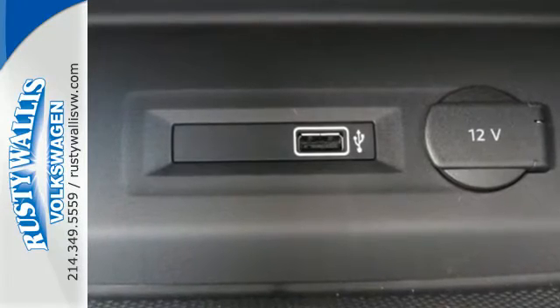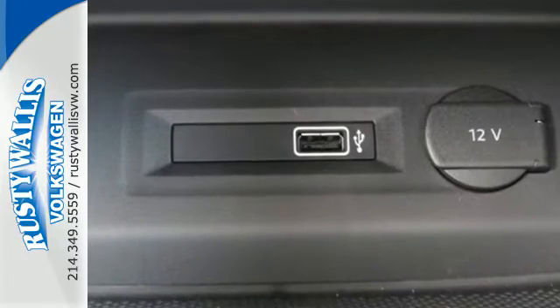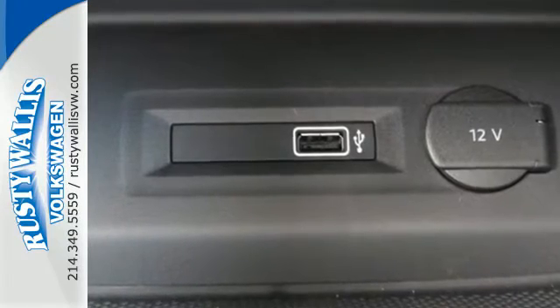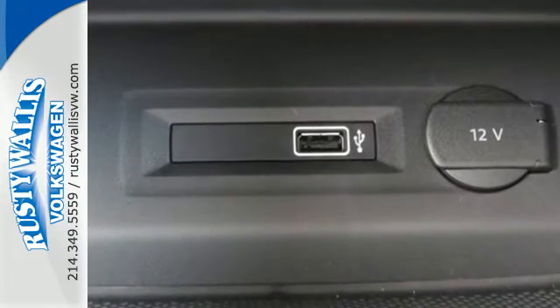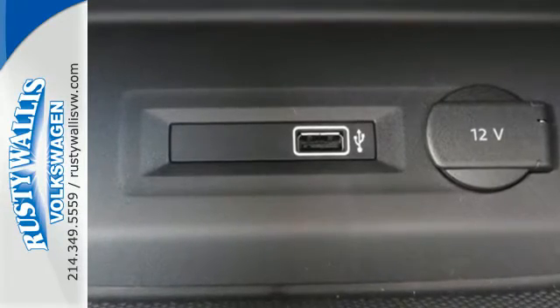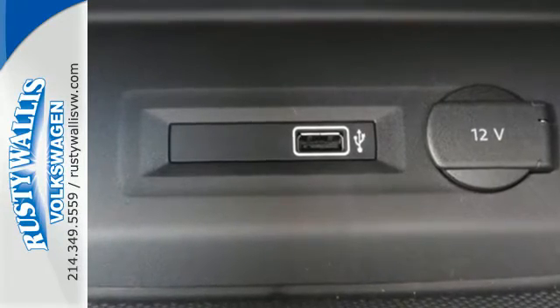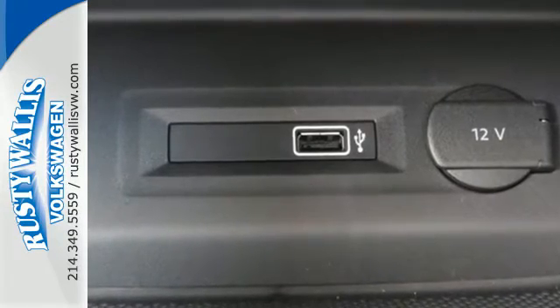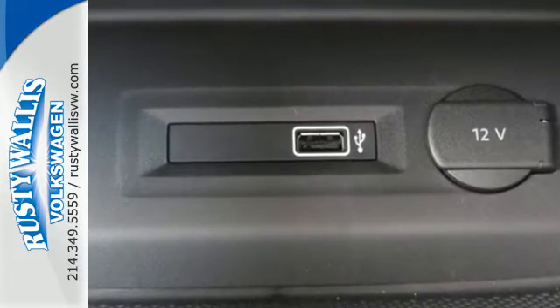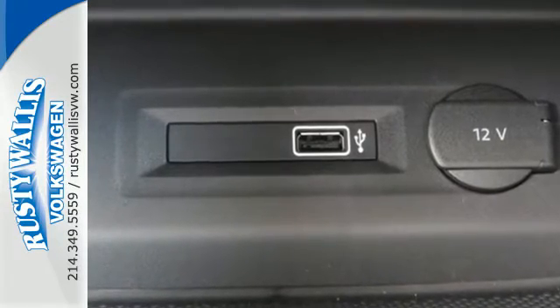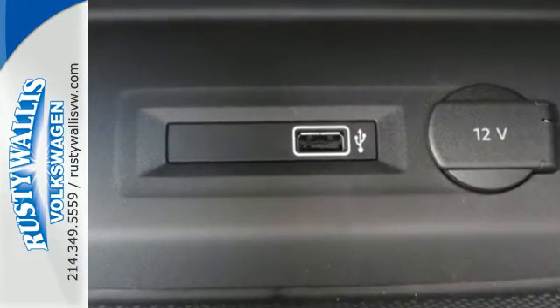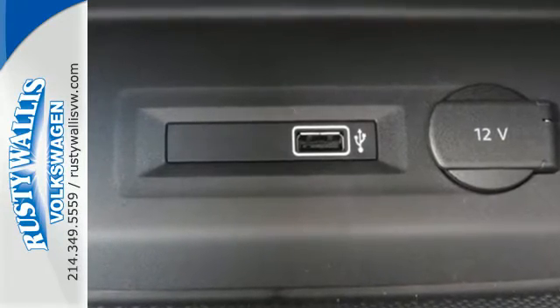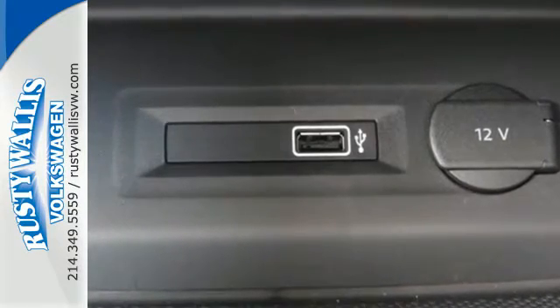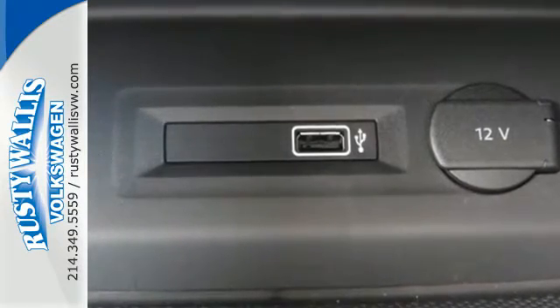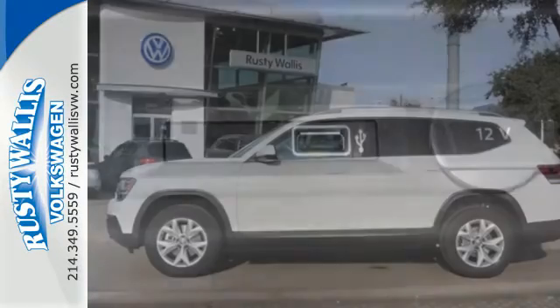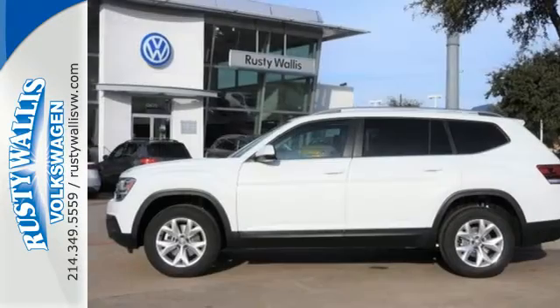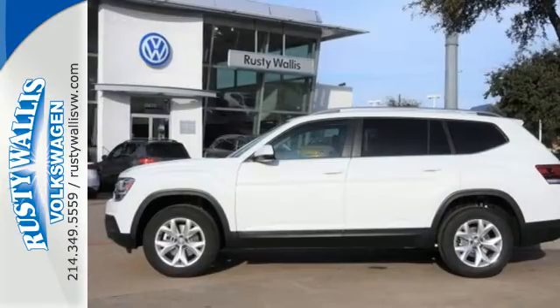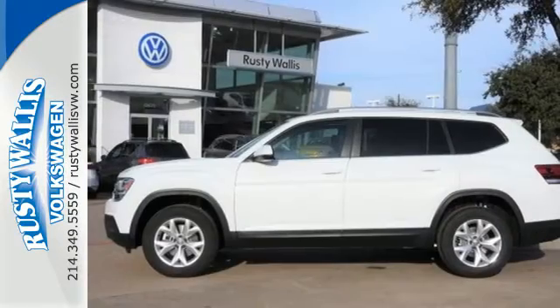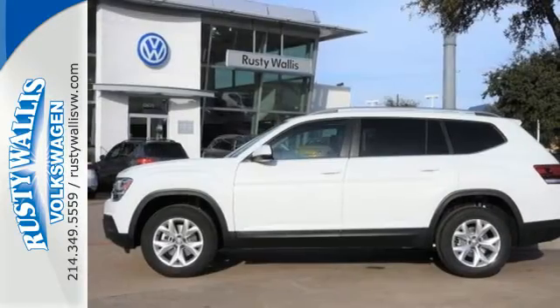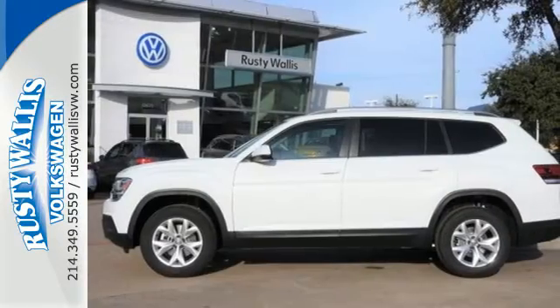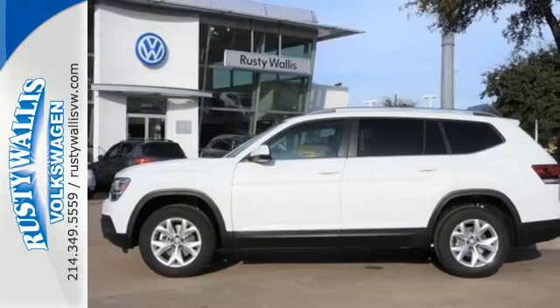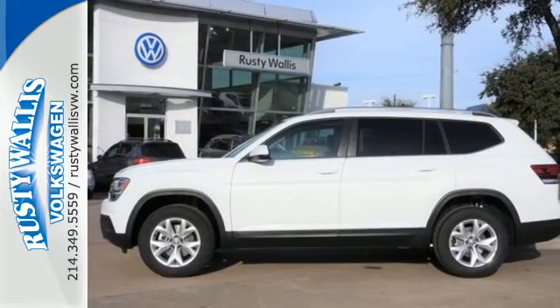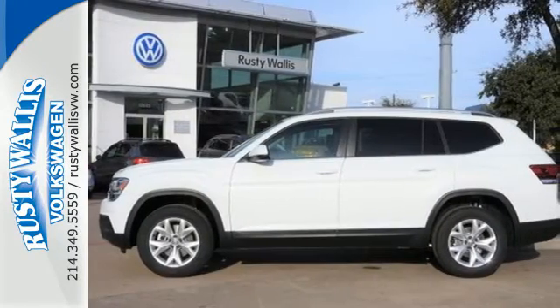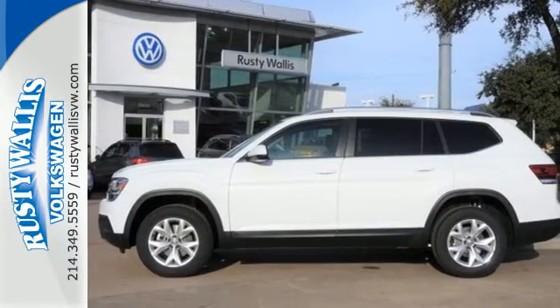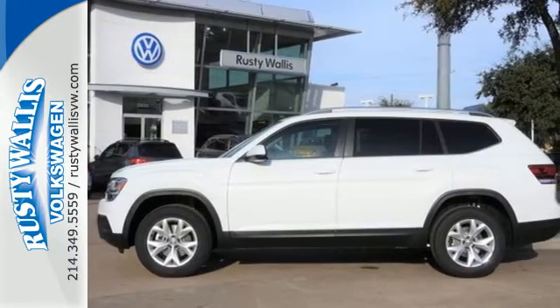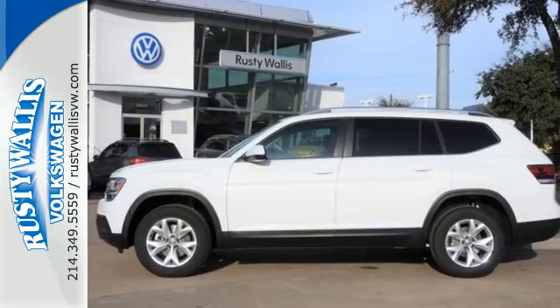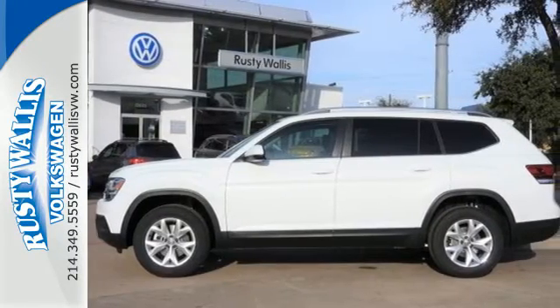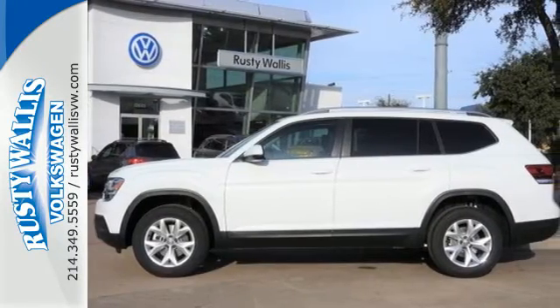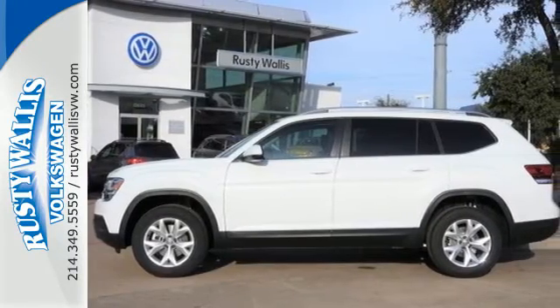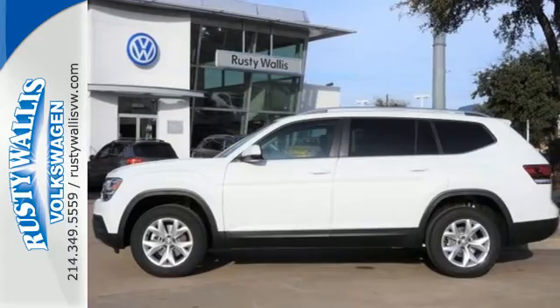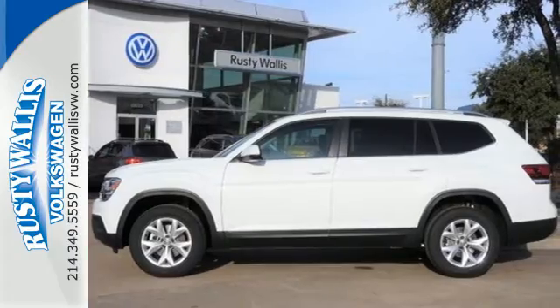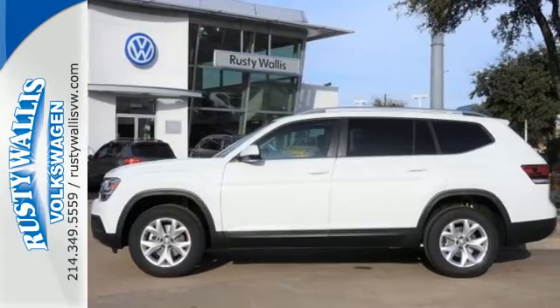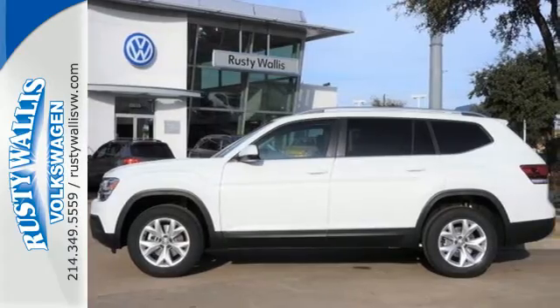Bring everyone, or everything, on your next road trip. Test drive this Atlas today.